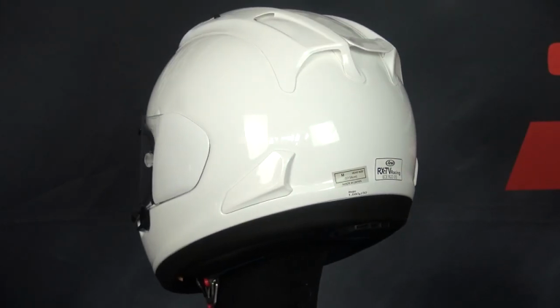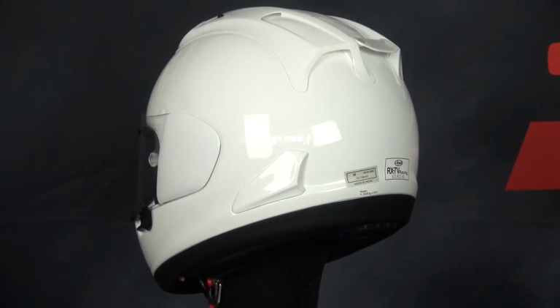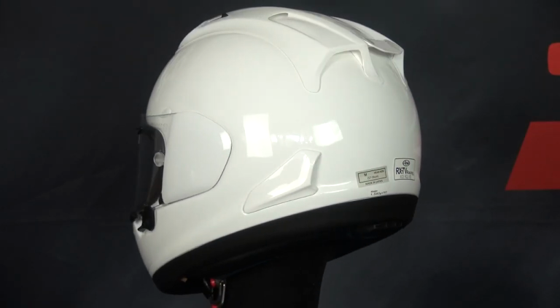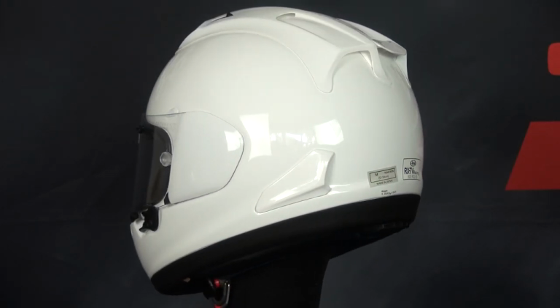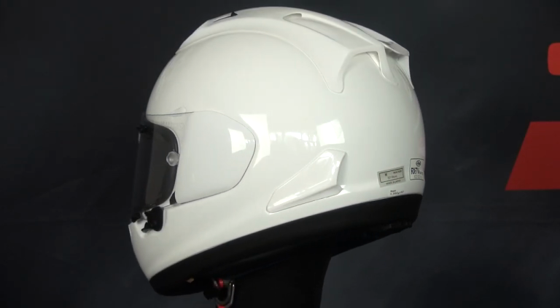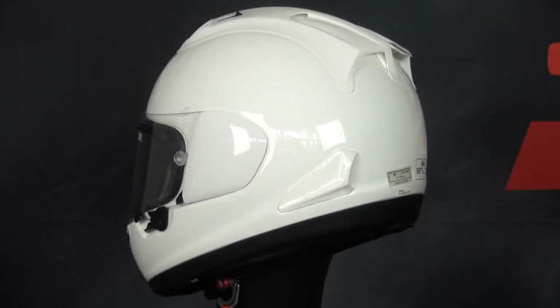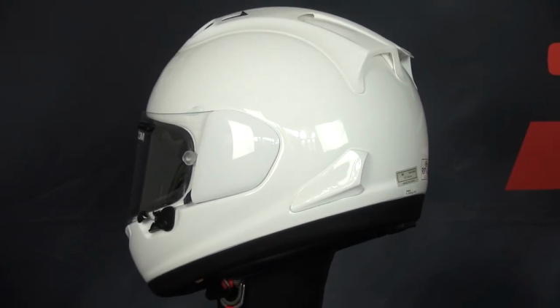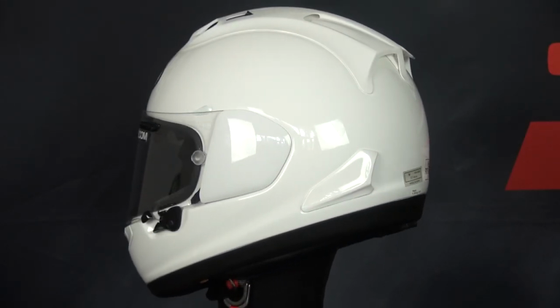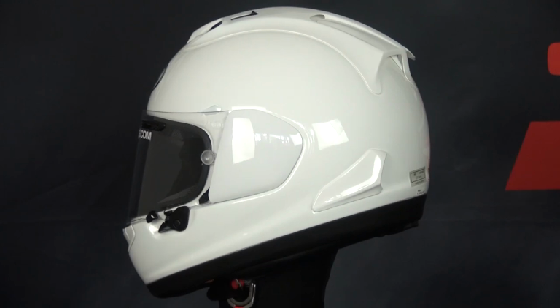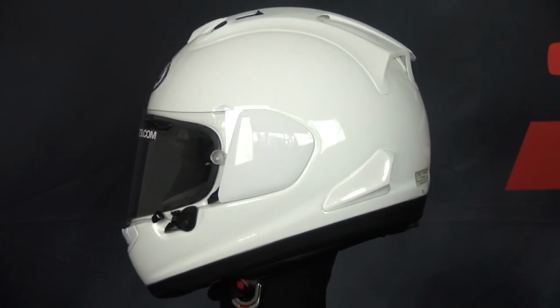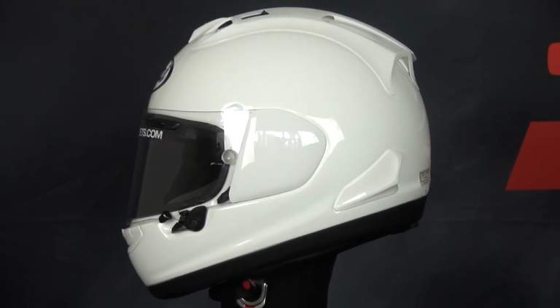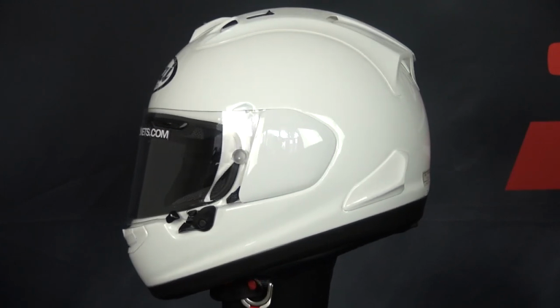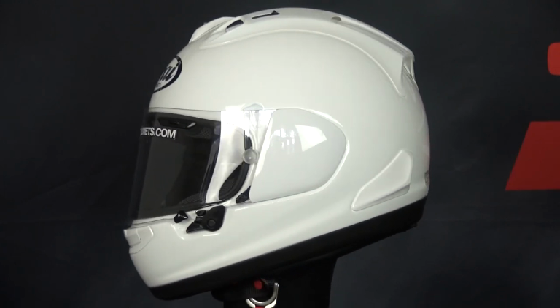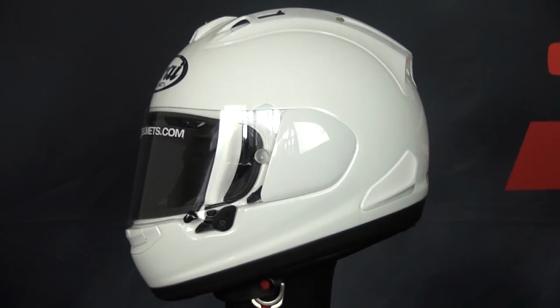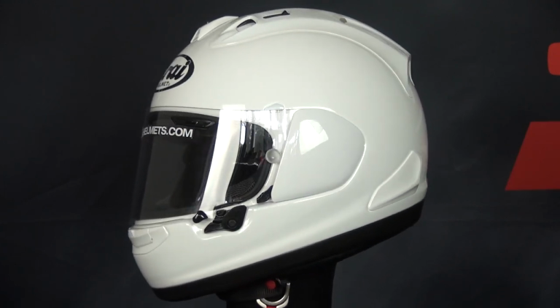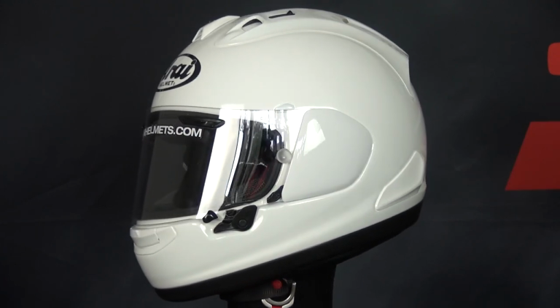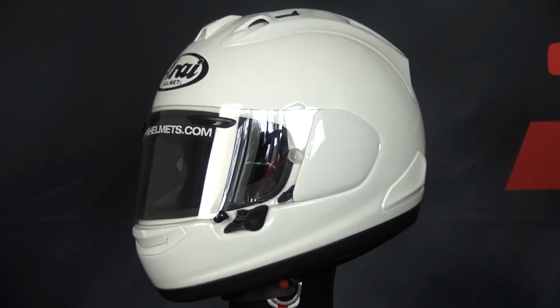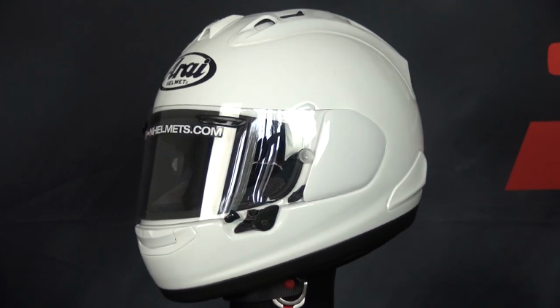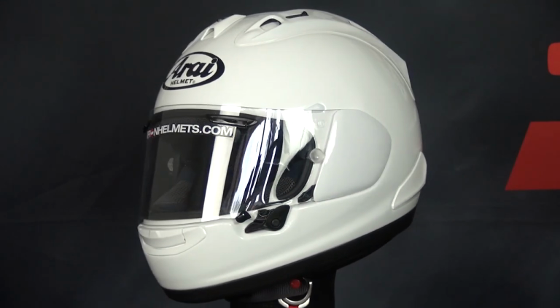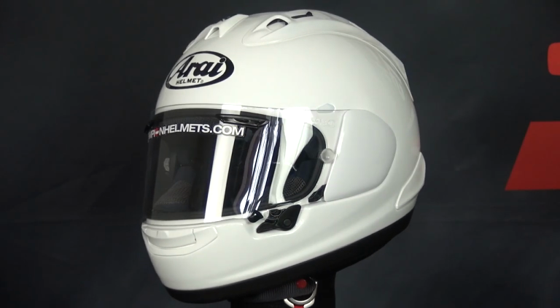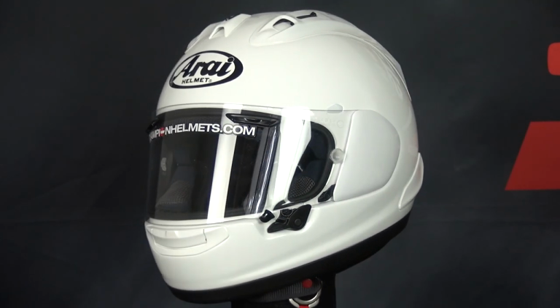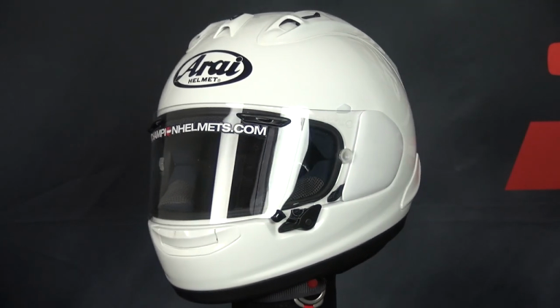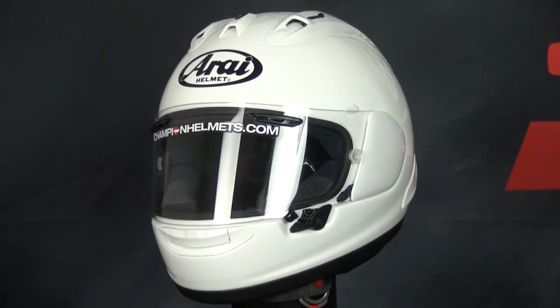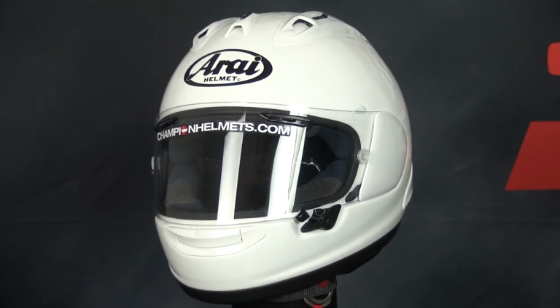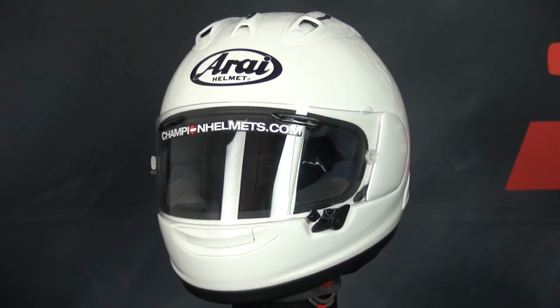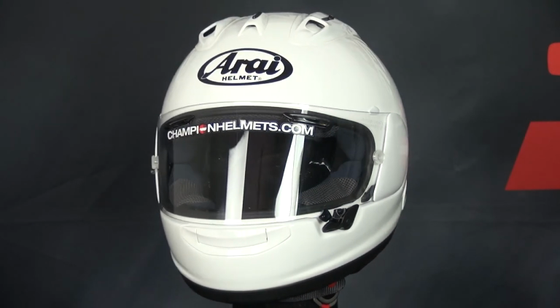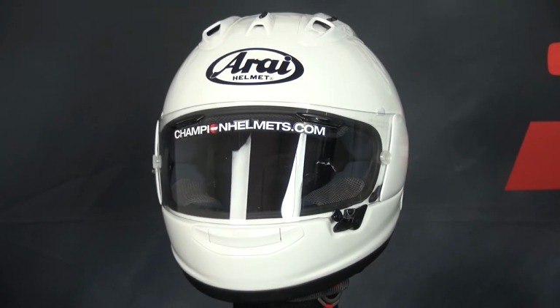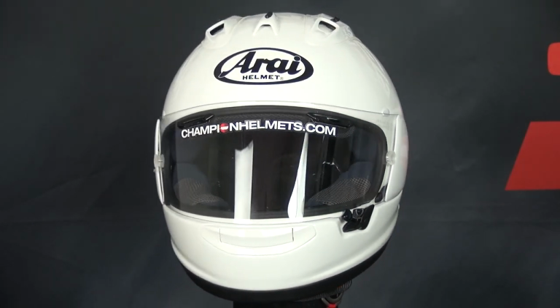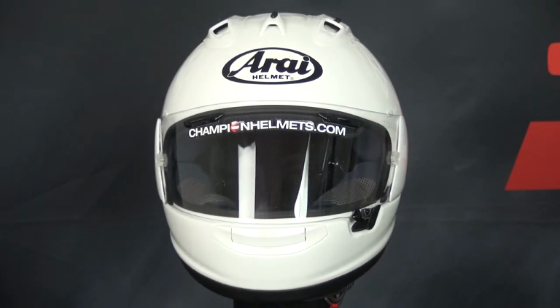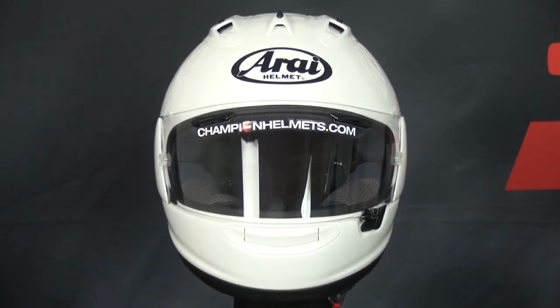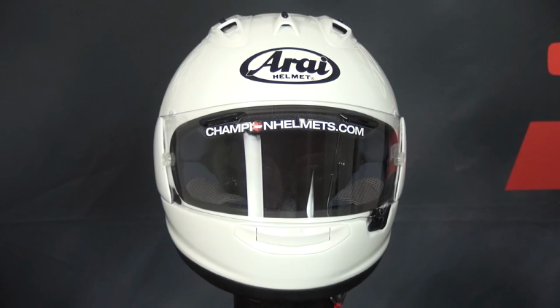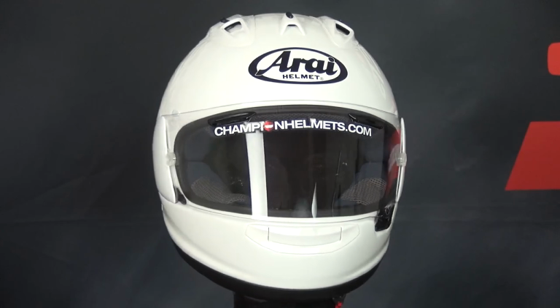The helmet comes in three outer shell sizes and is ECE2205 and FIM homologated, which is the current racing standard.